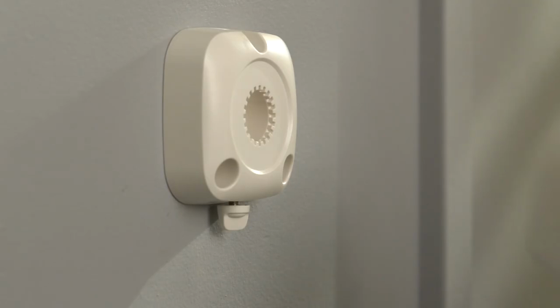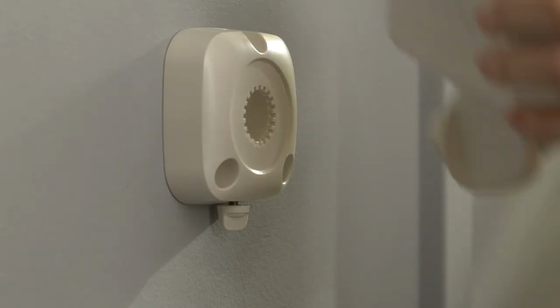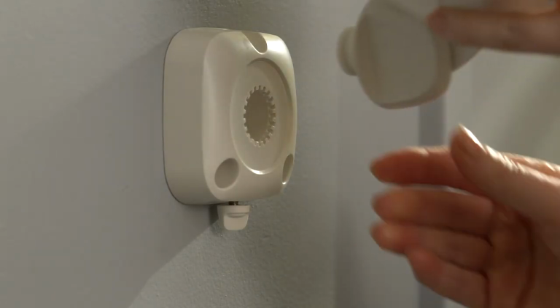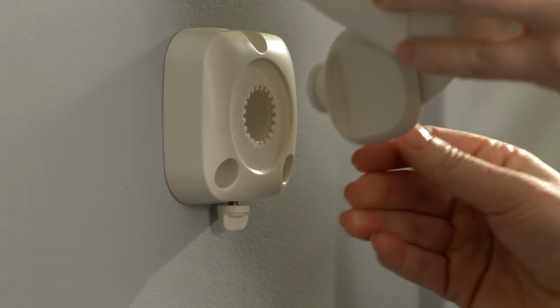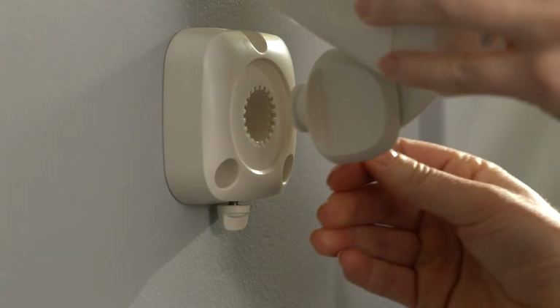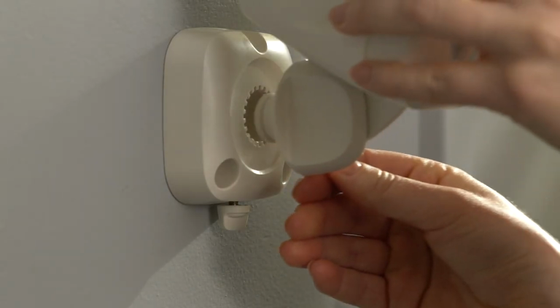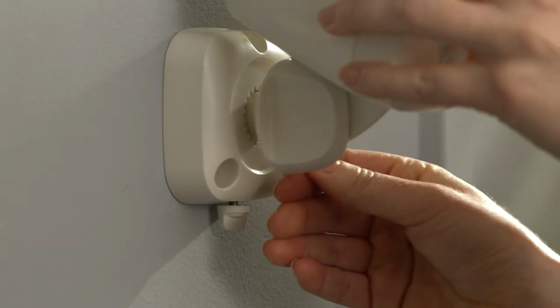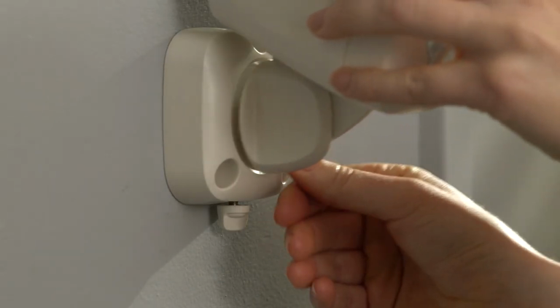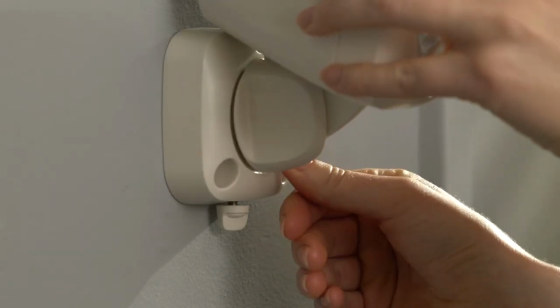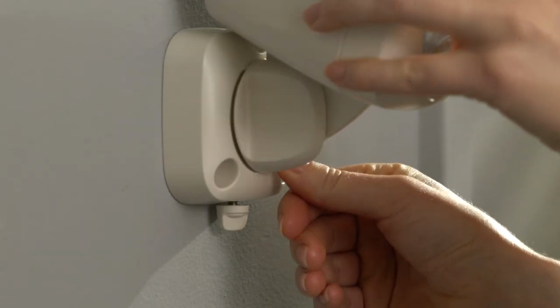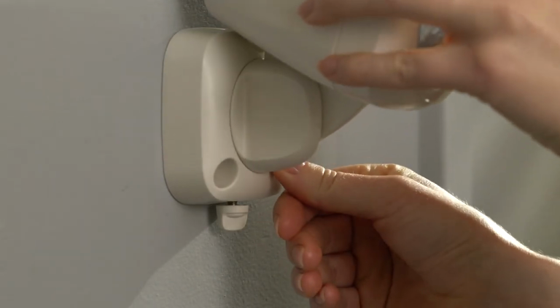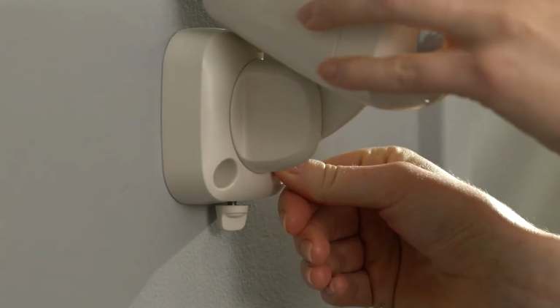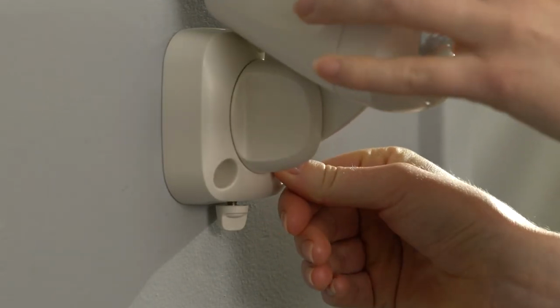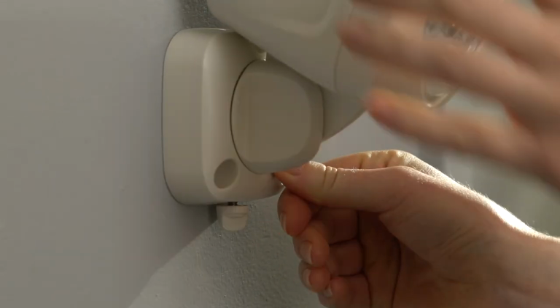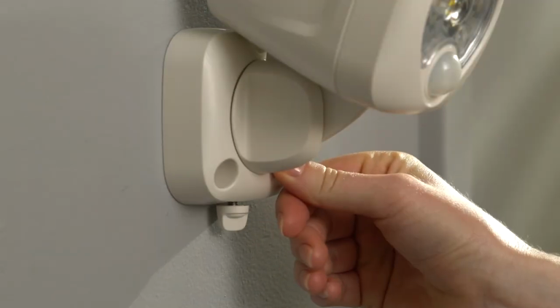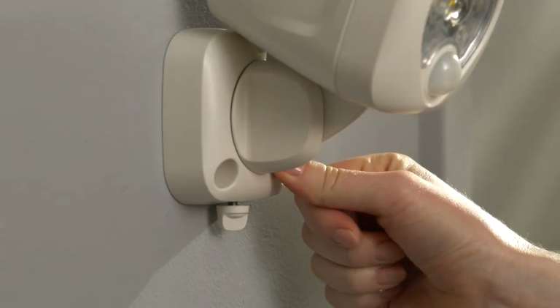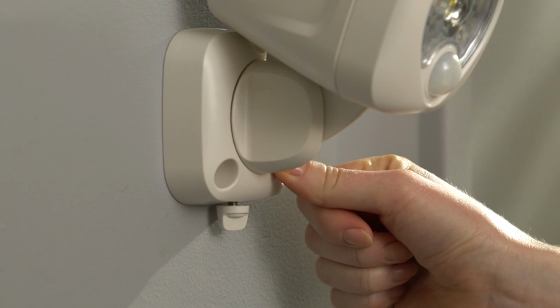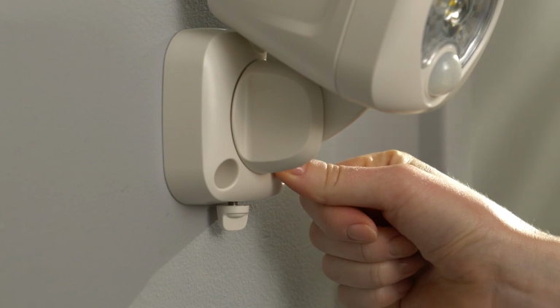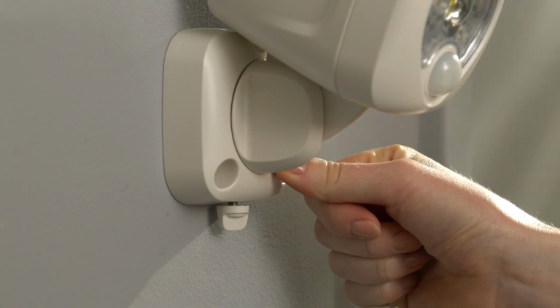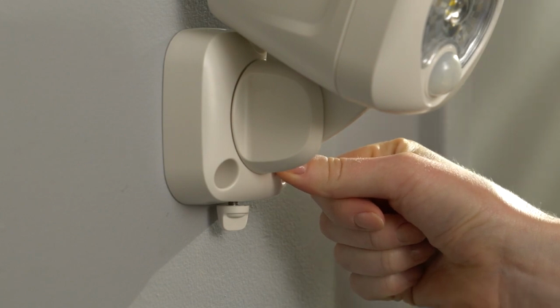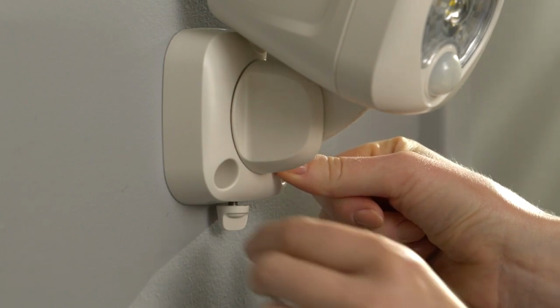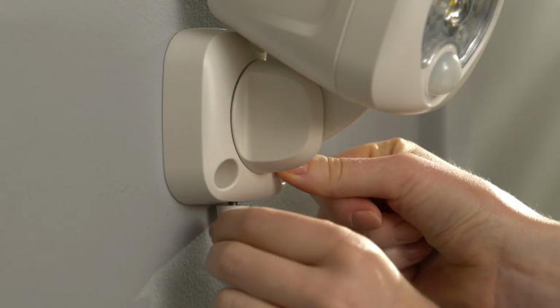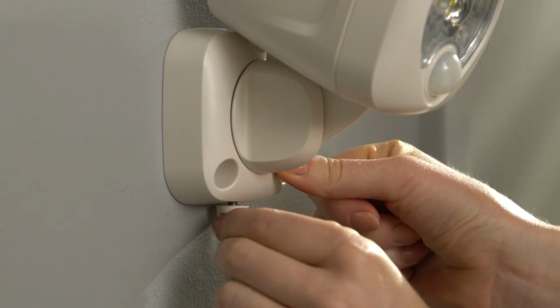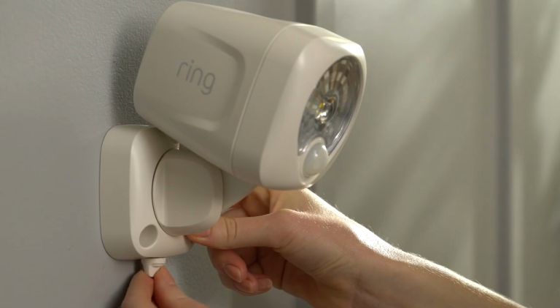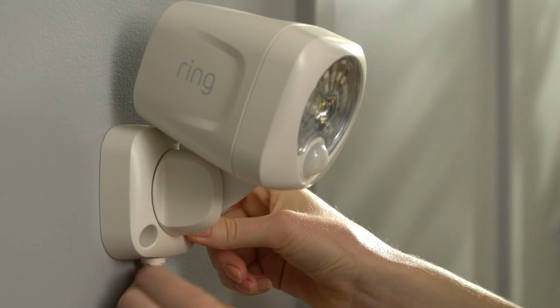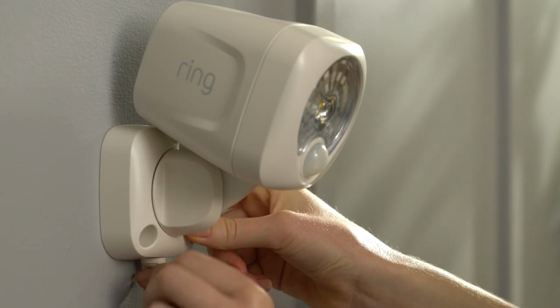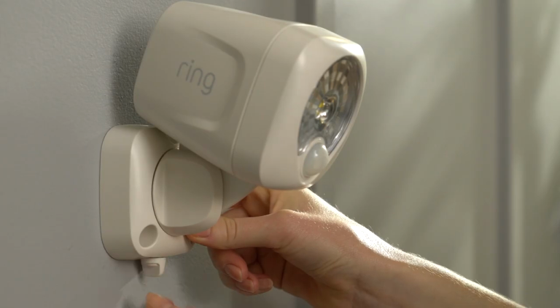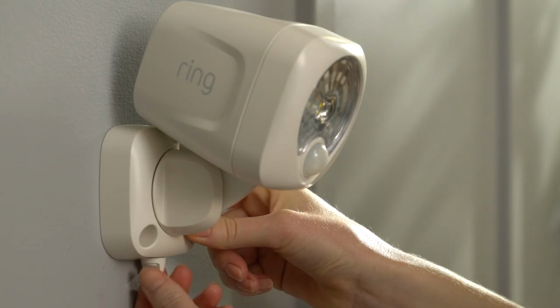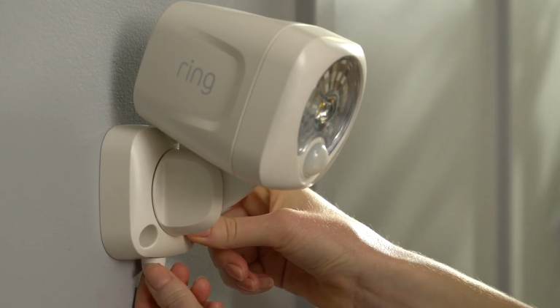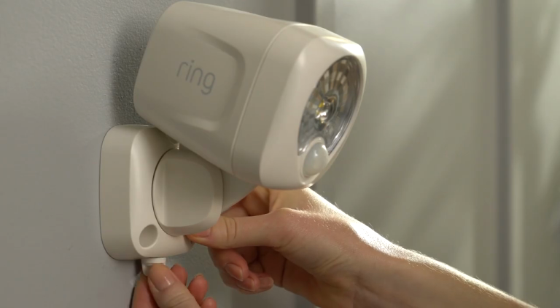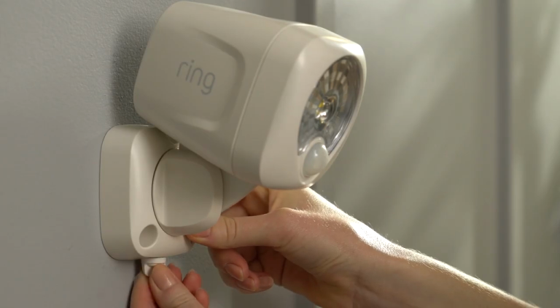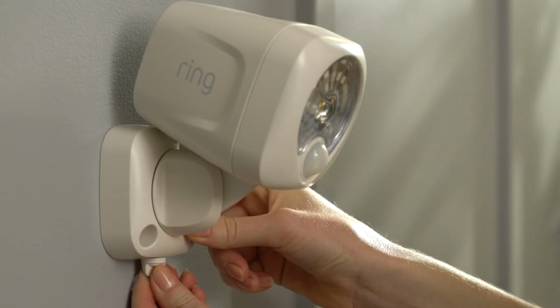Finally, slide your Spotlight back into the bracket at your chosen angle and tighten the screw on the bottom to lock it in.